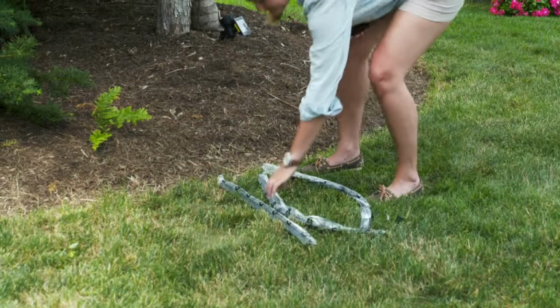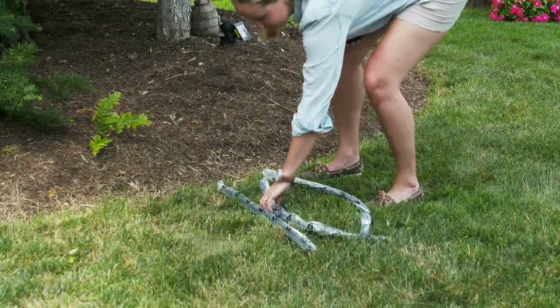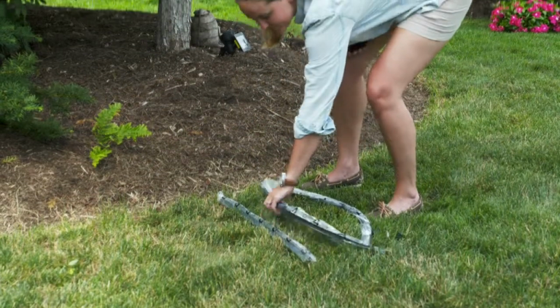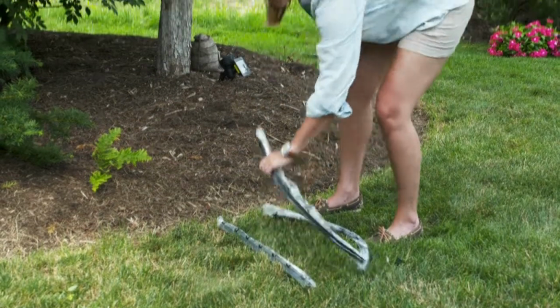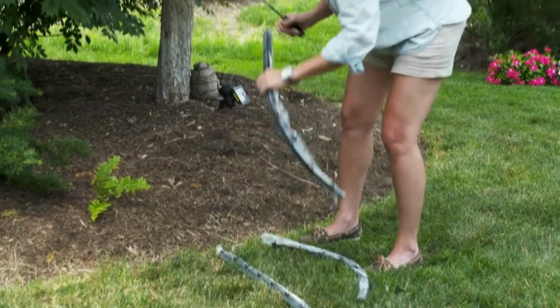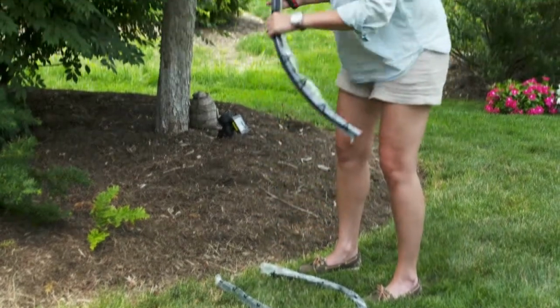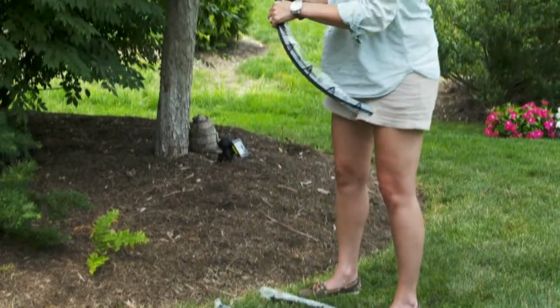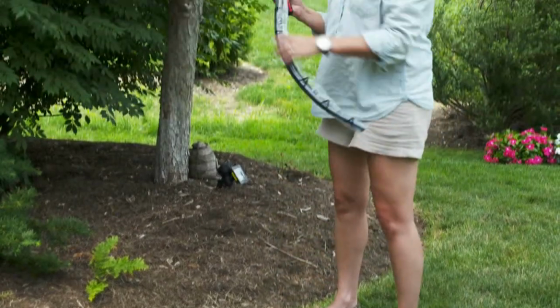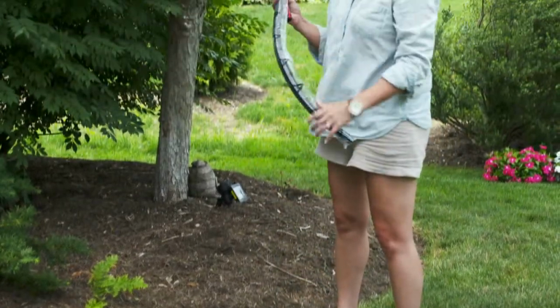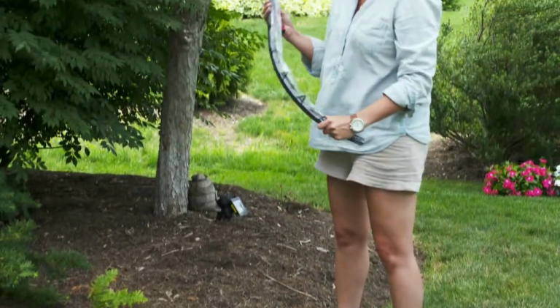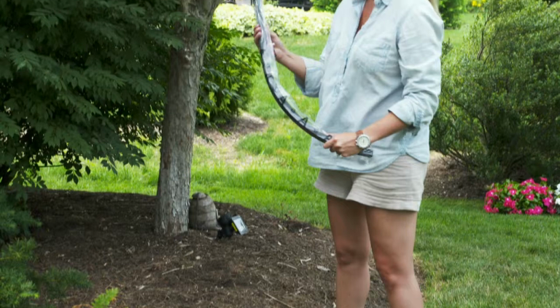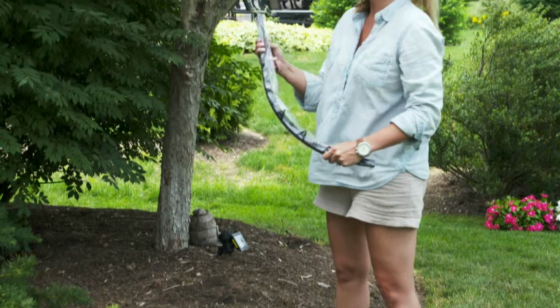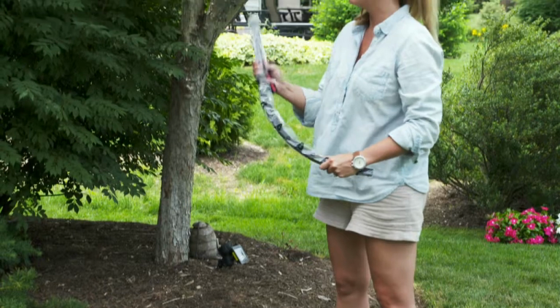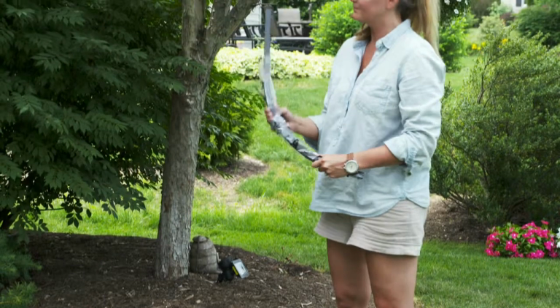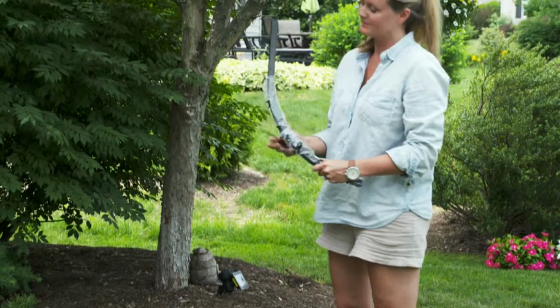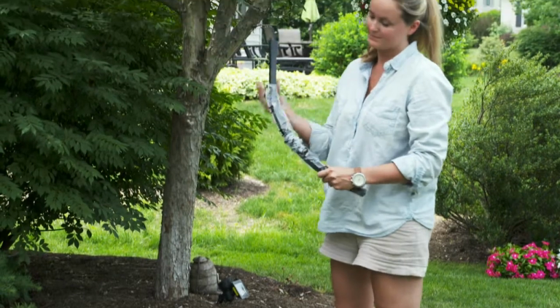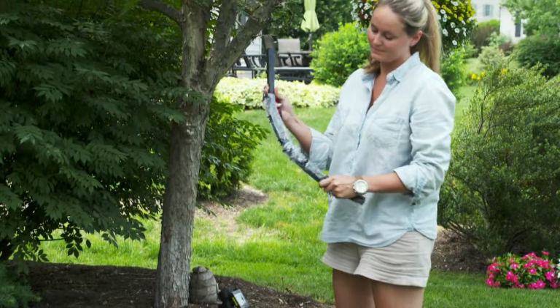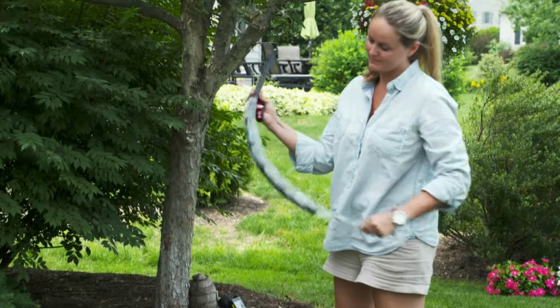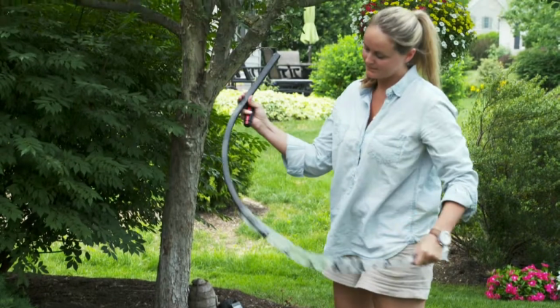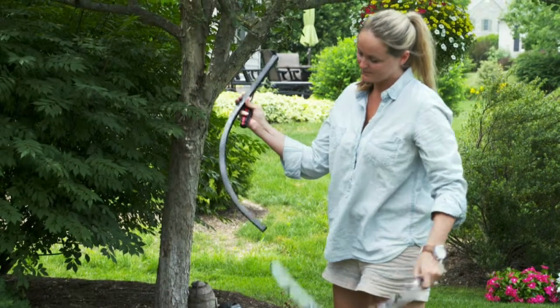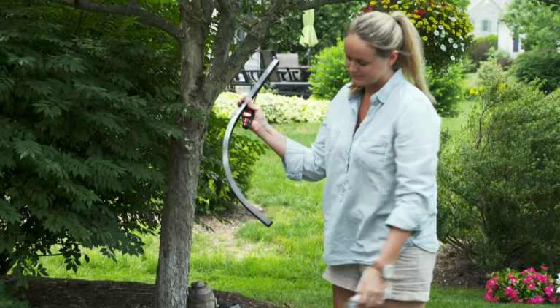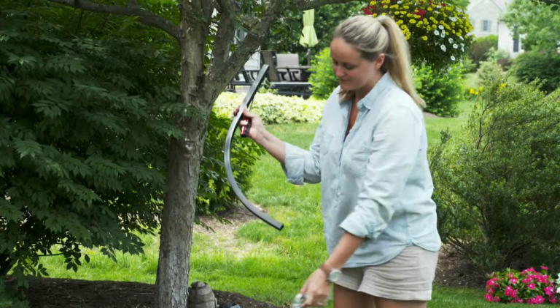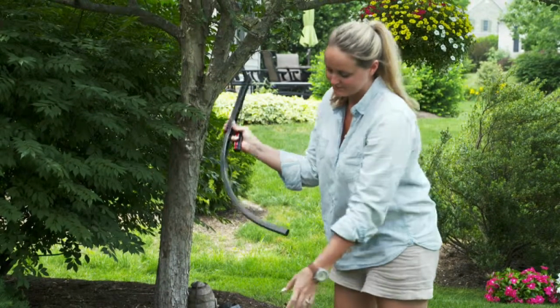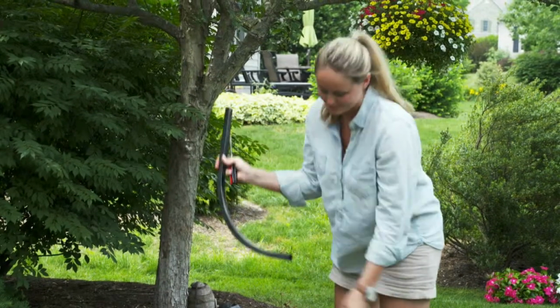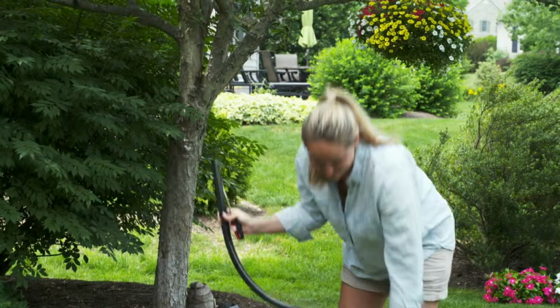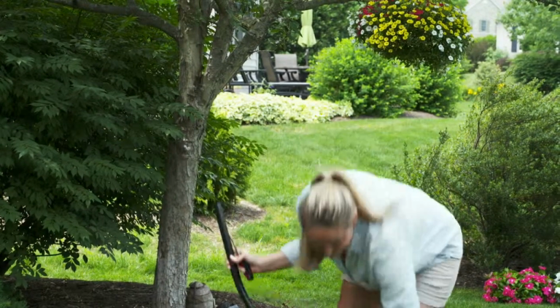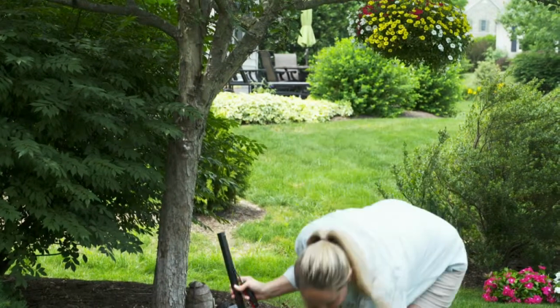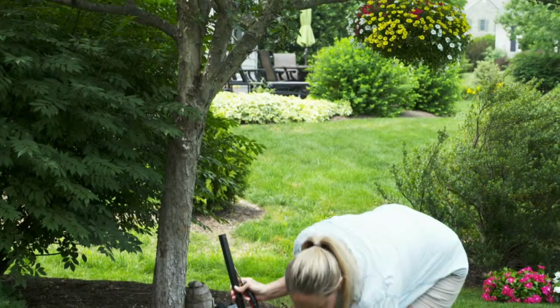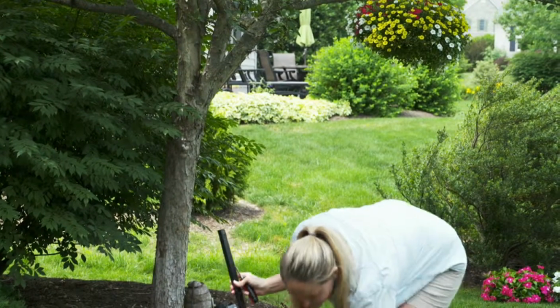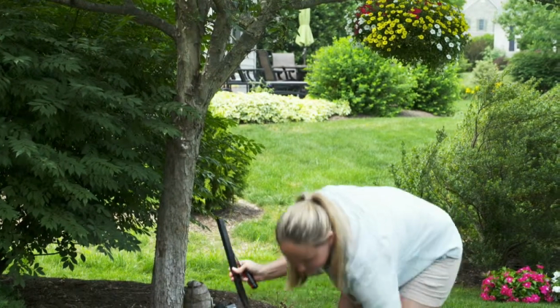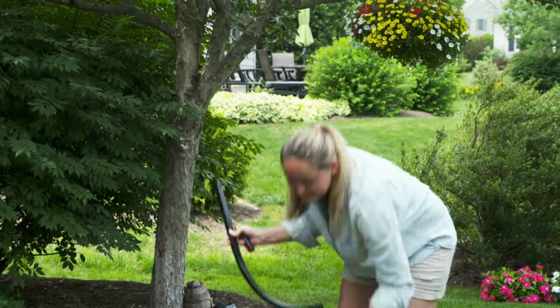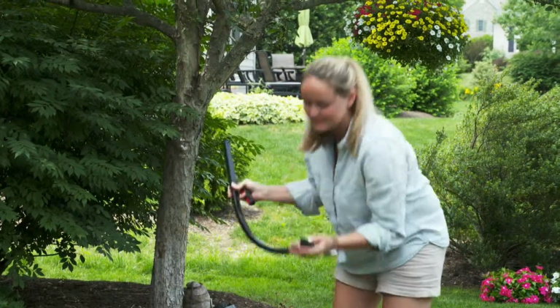Begin by taking one of the bottom curved sections of the stand, part A, and insert the plastic end cap on the bottom.